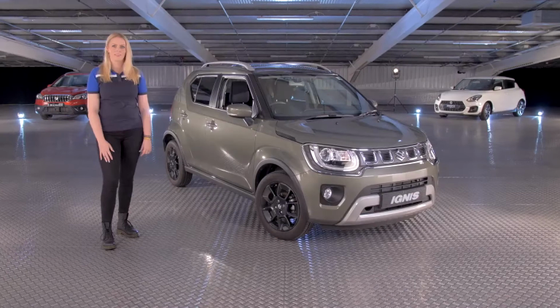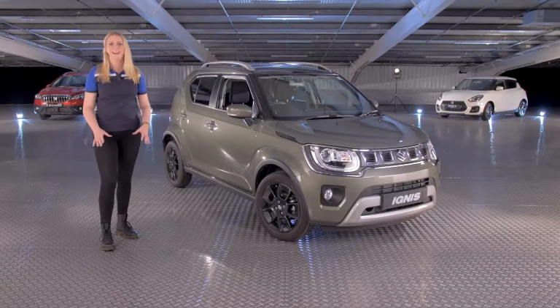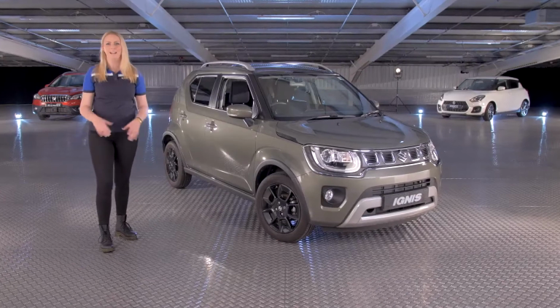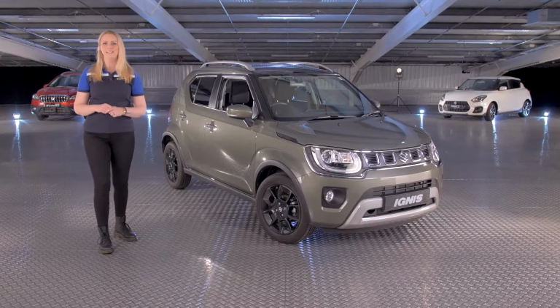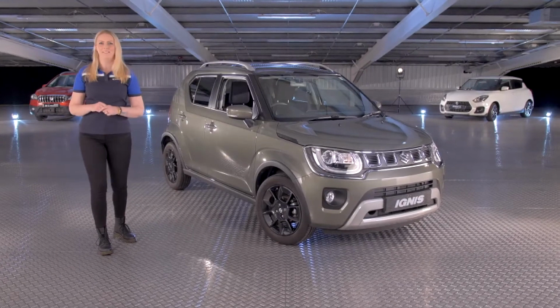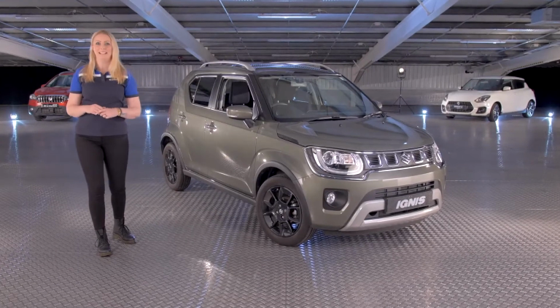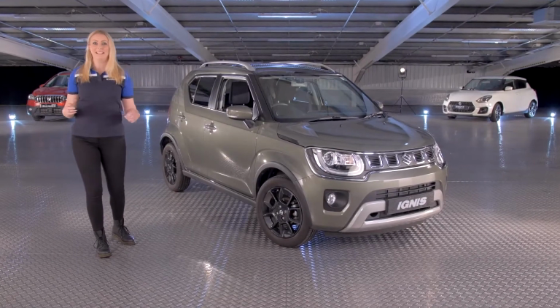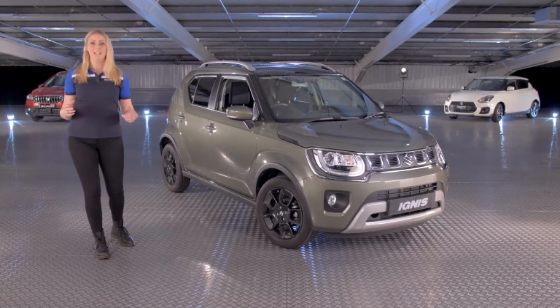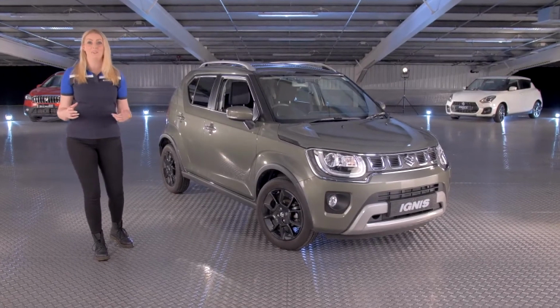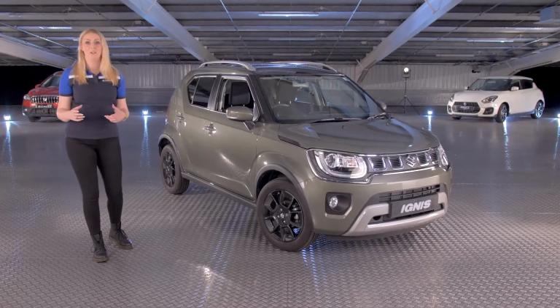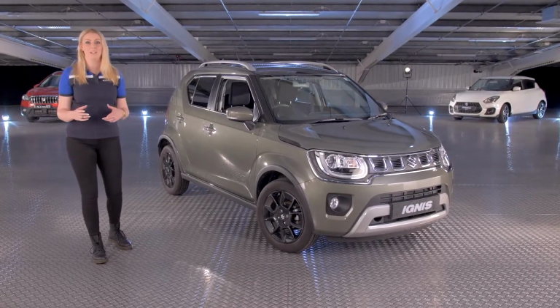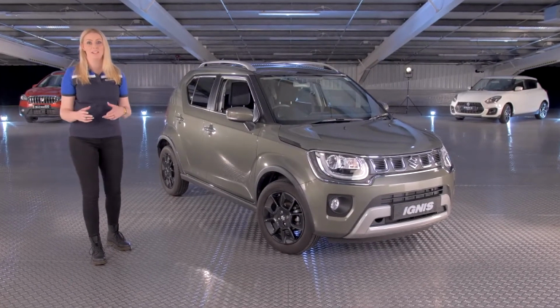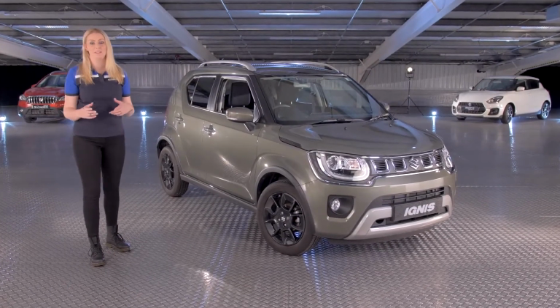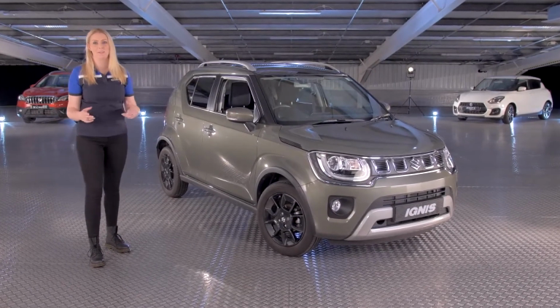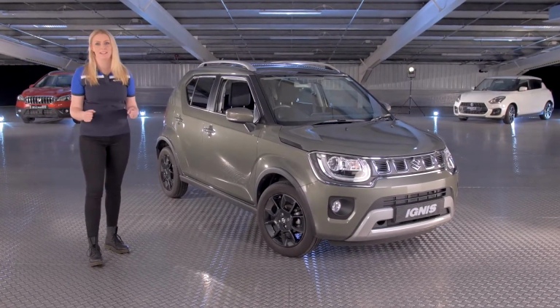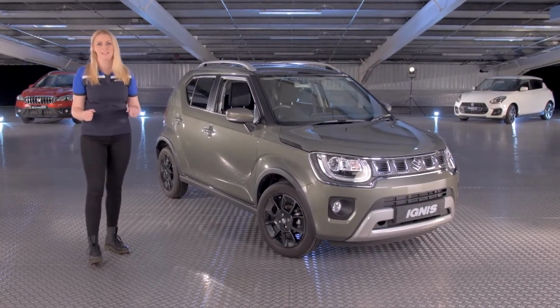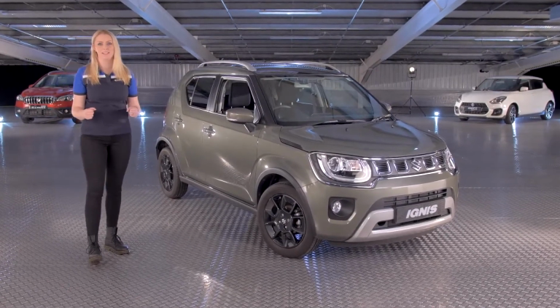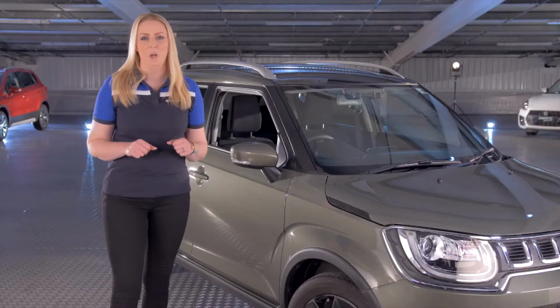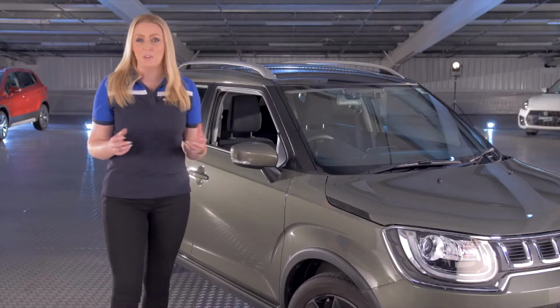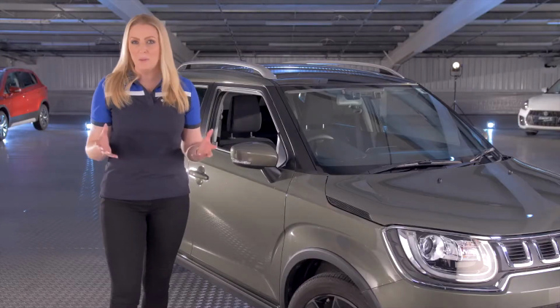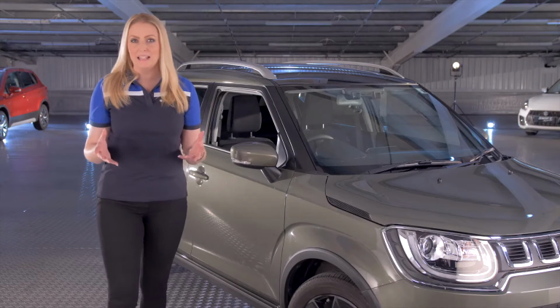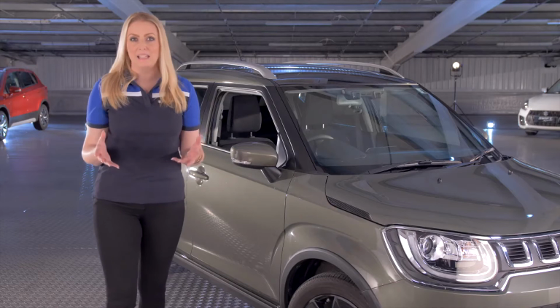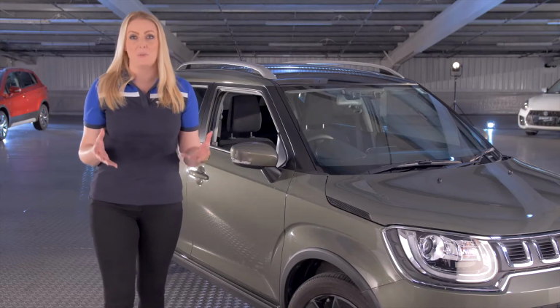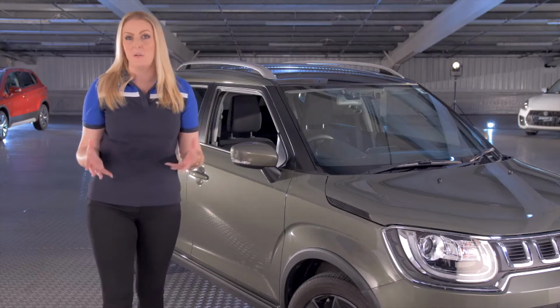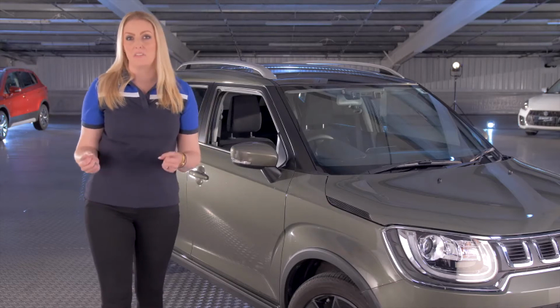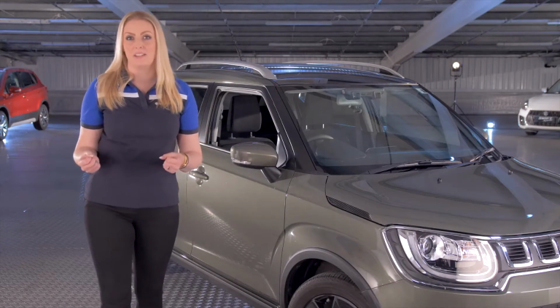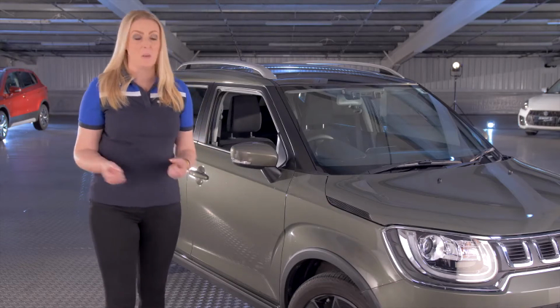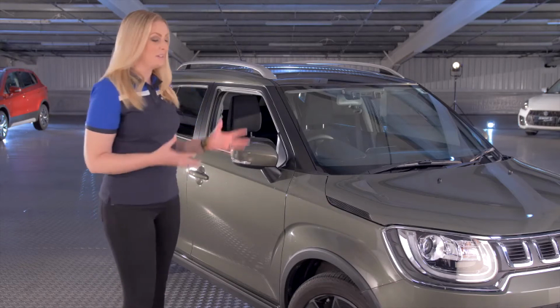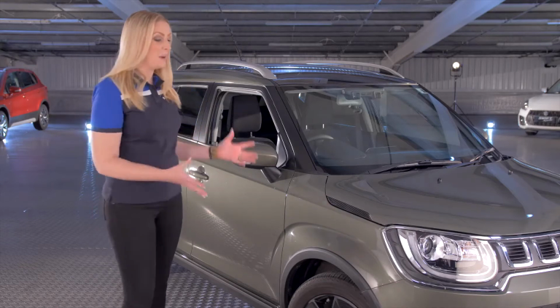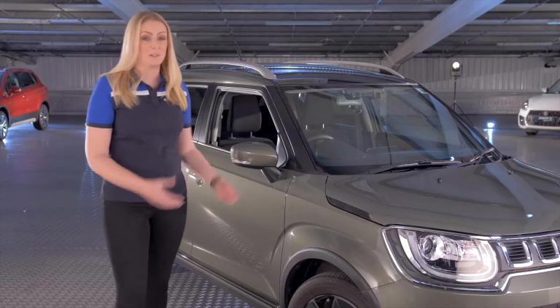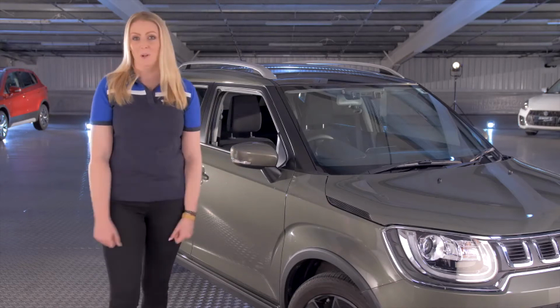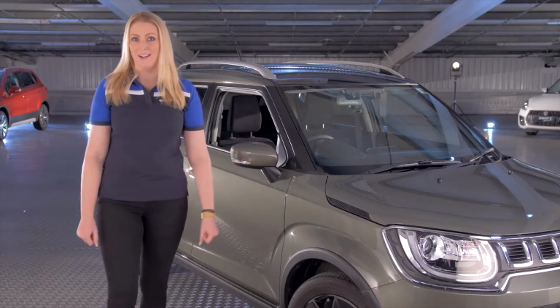Hi, I'm Sarah and I'd like to thank you for showing an interest in the Suzuki Ignis. We thought you might like to see some of our favourite things about this fabulous small car.